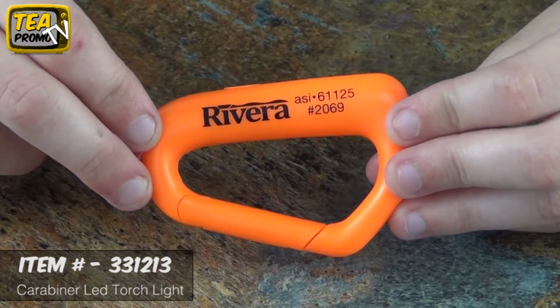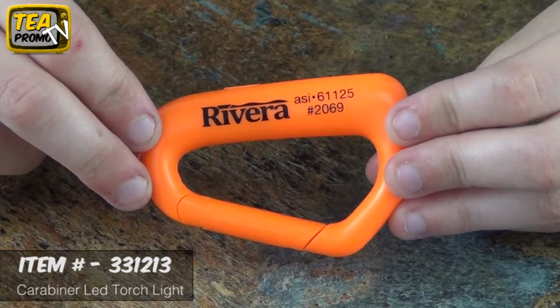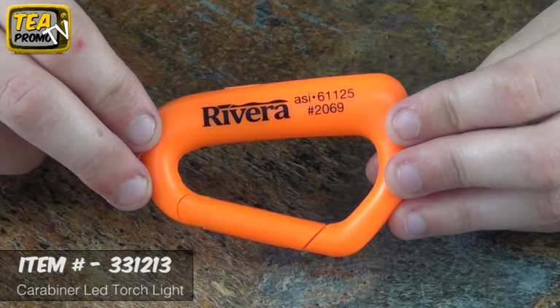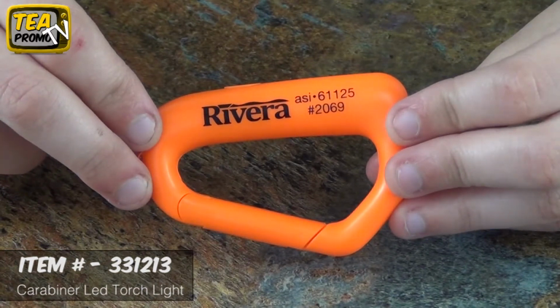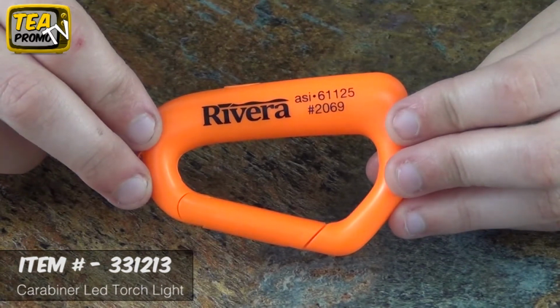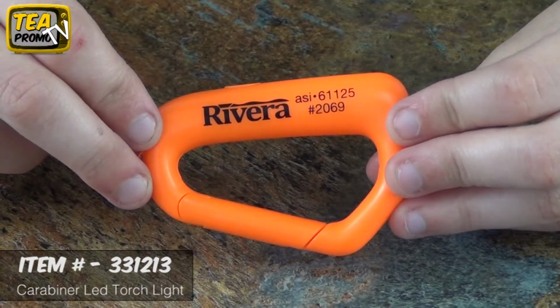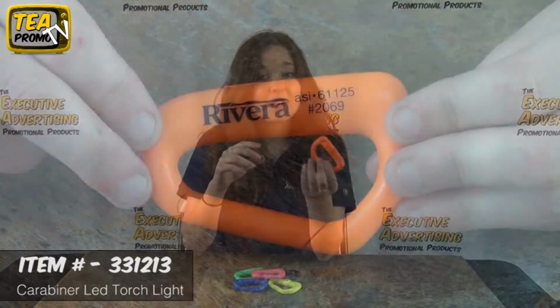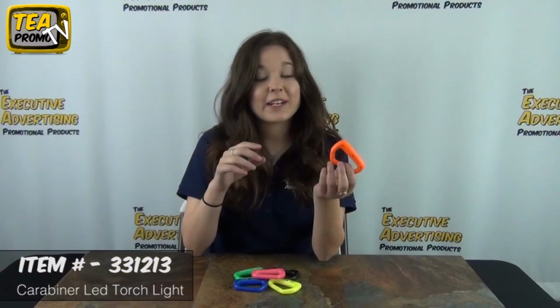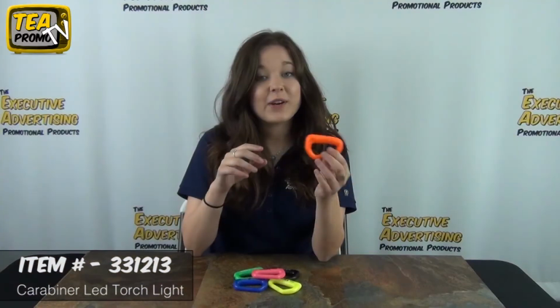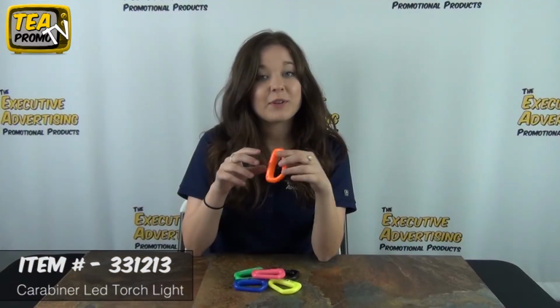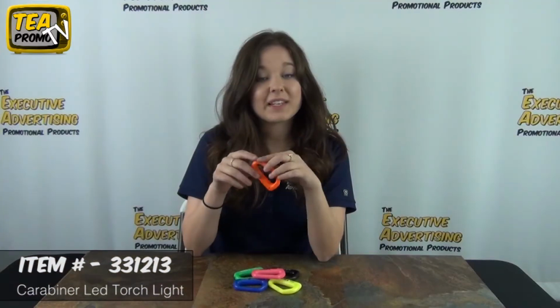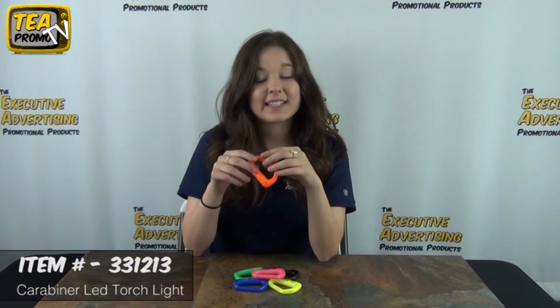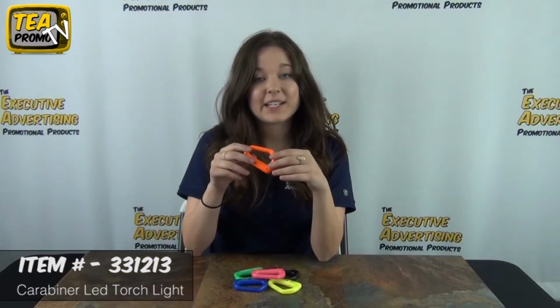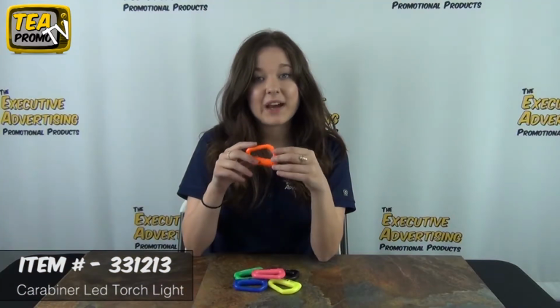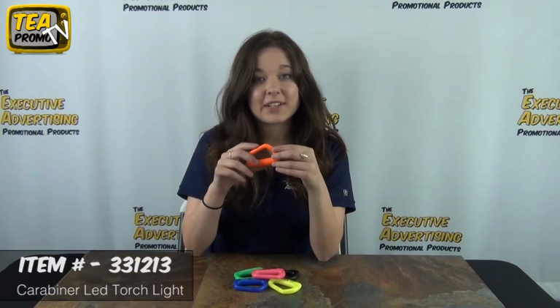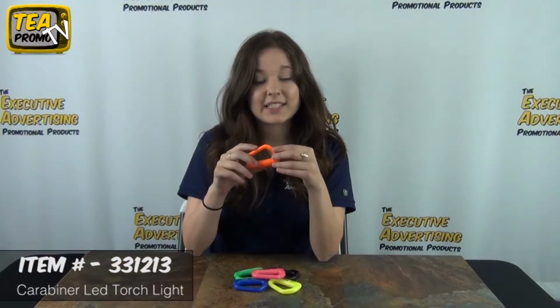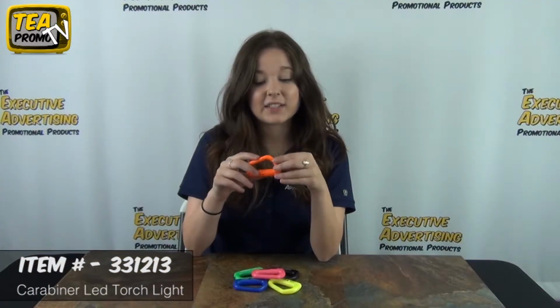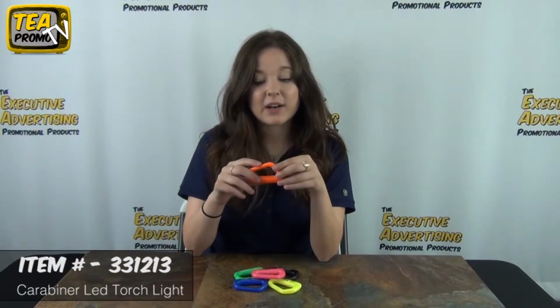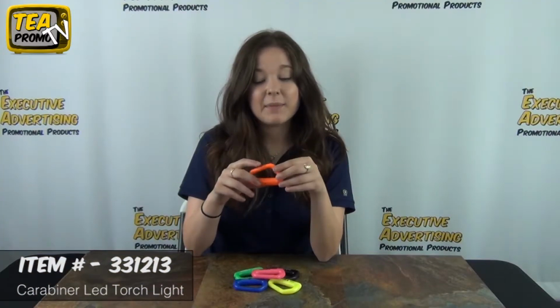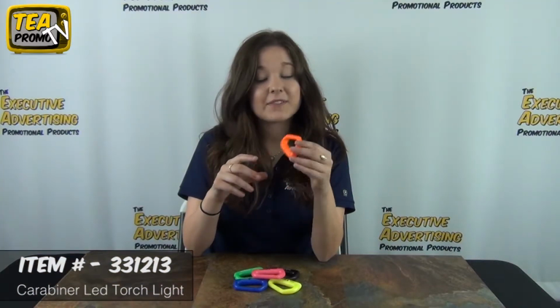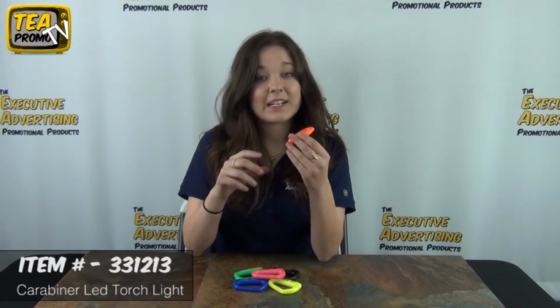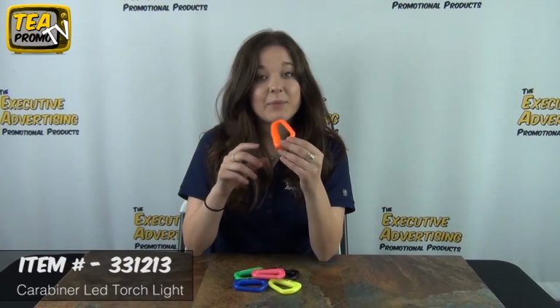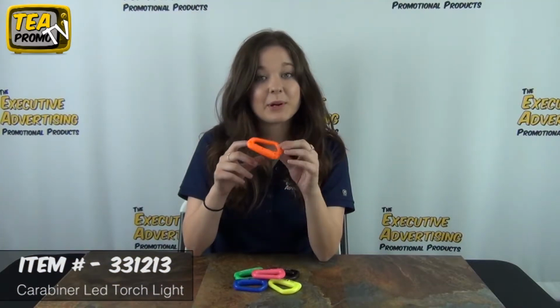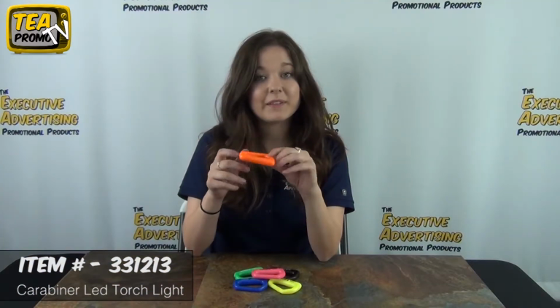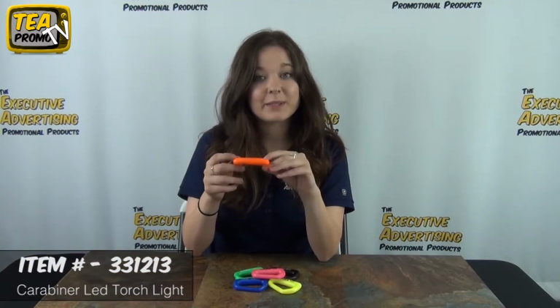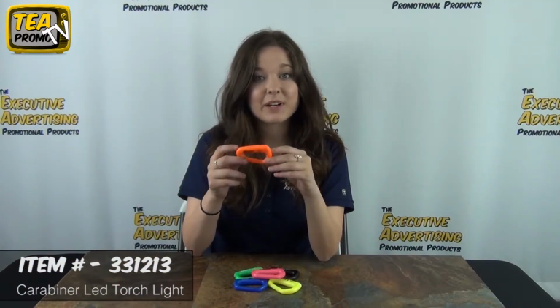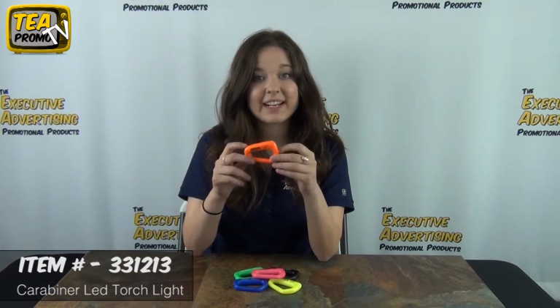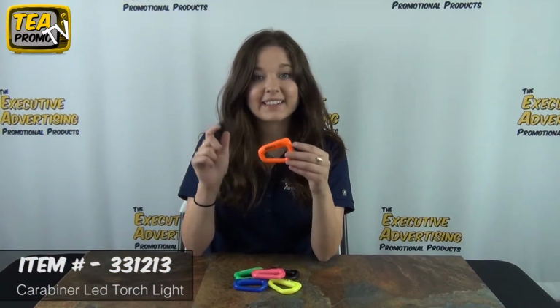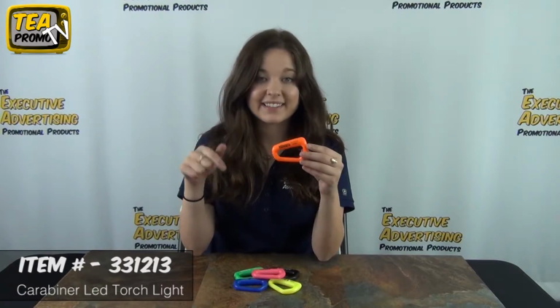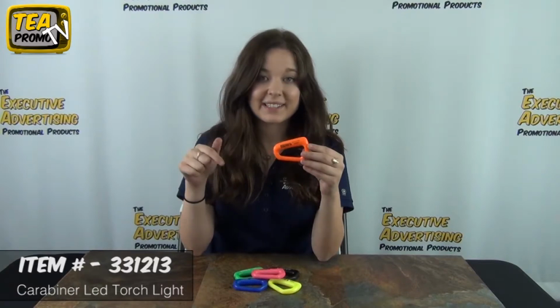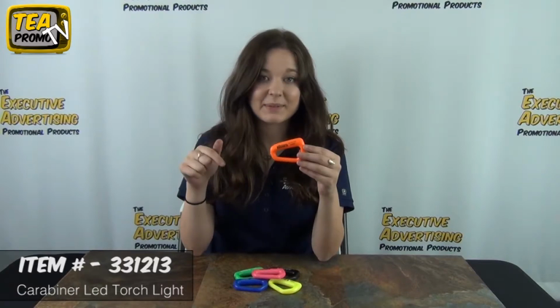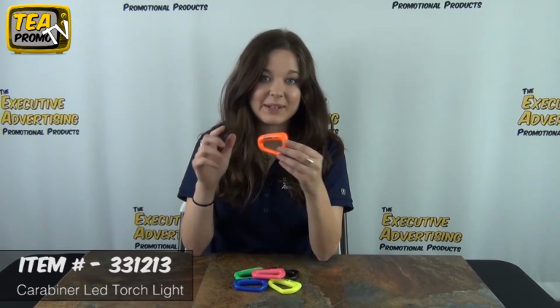So thank you for watching our video from TheExecutiveAdvertising.com and to find out more about this product click the link below.